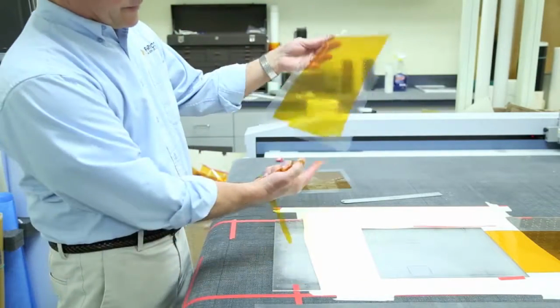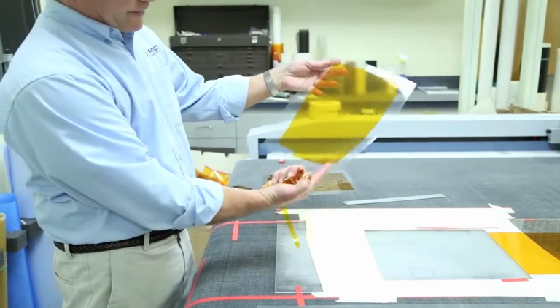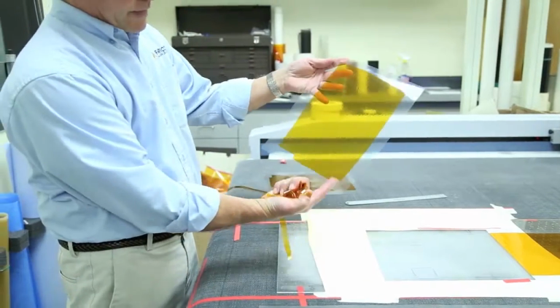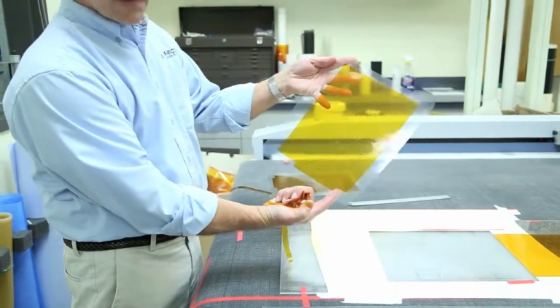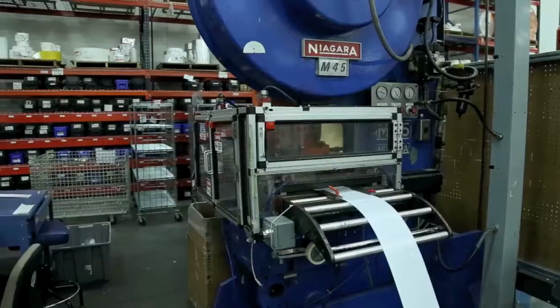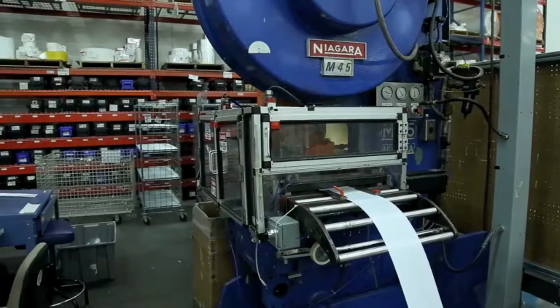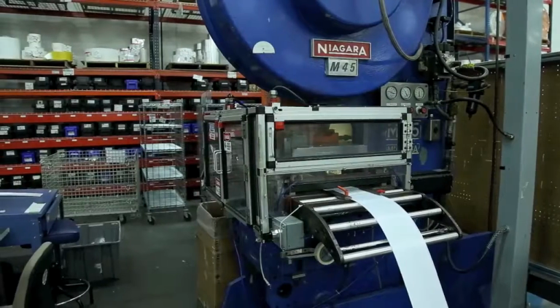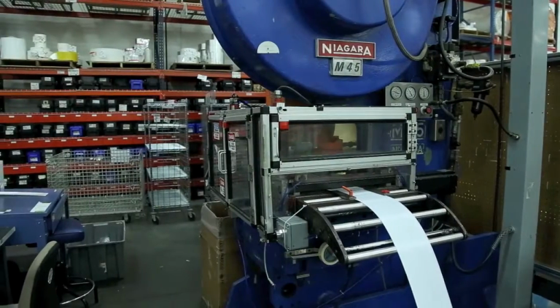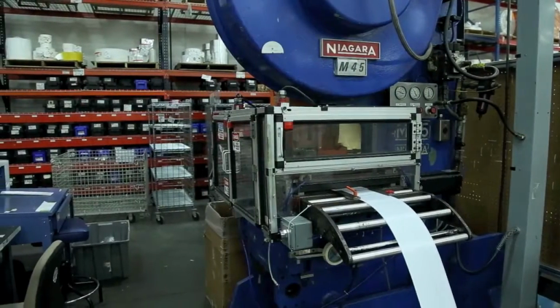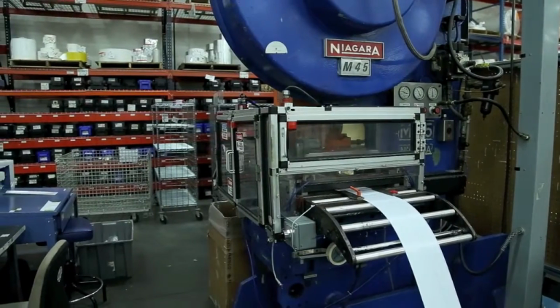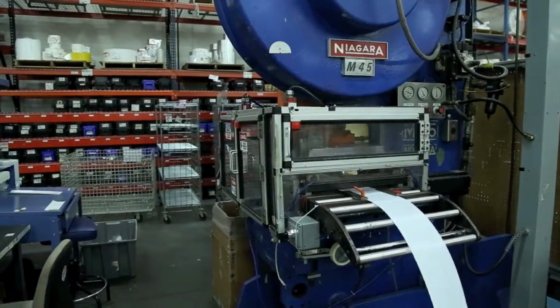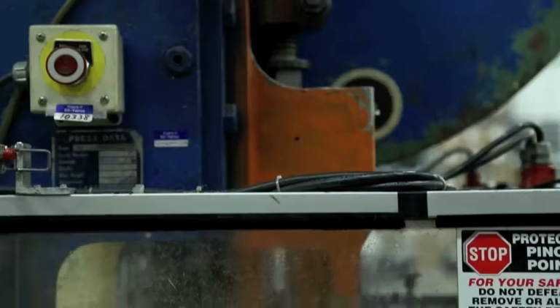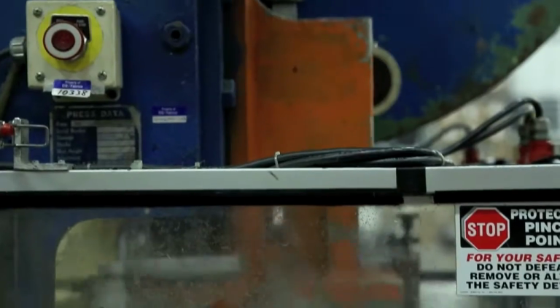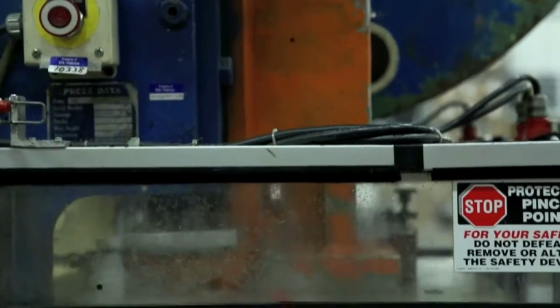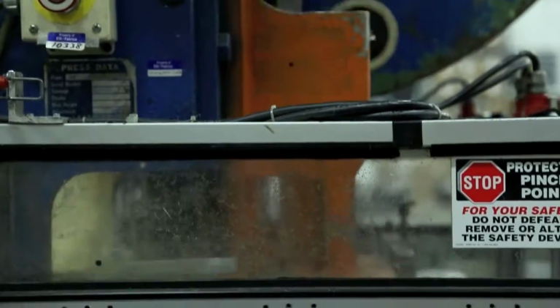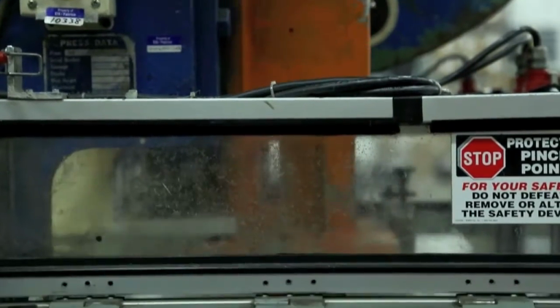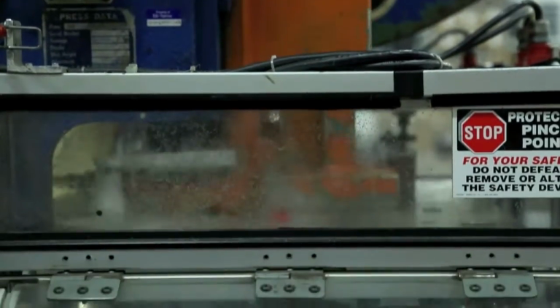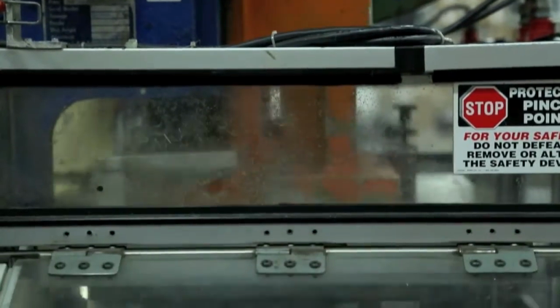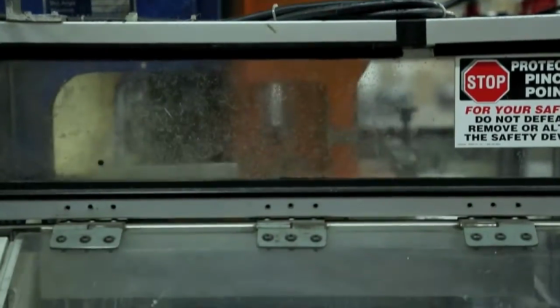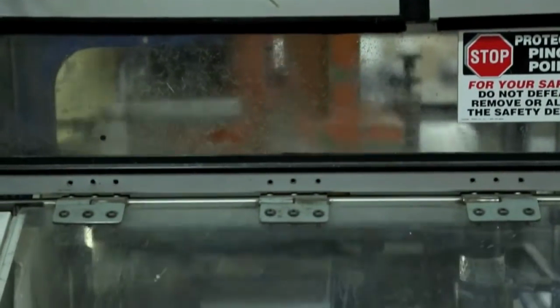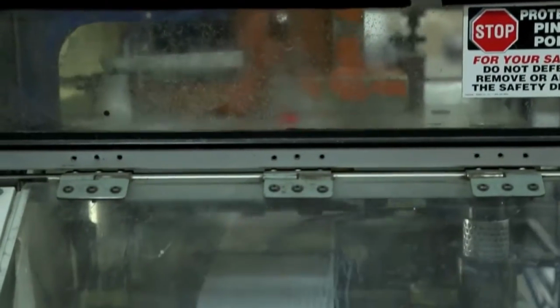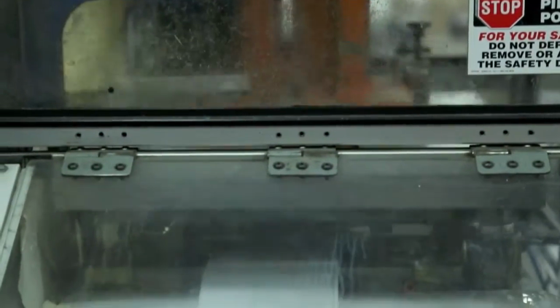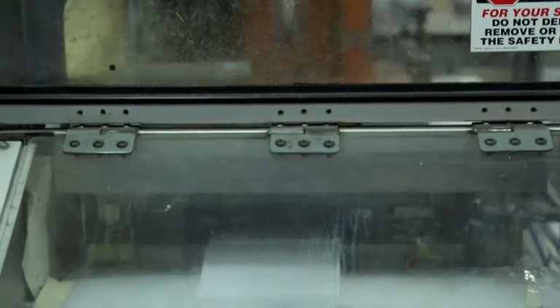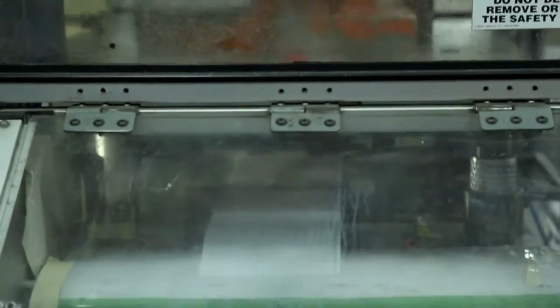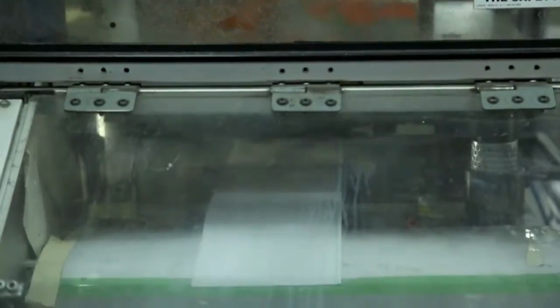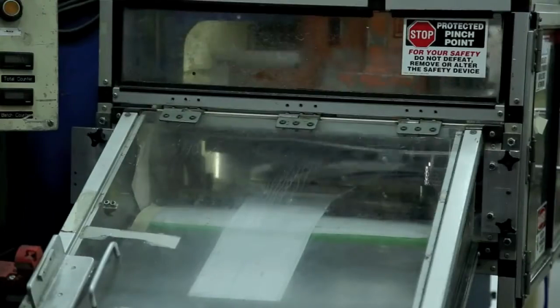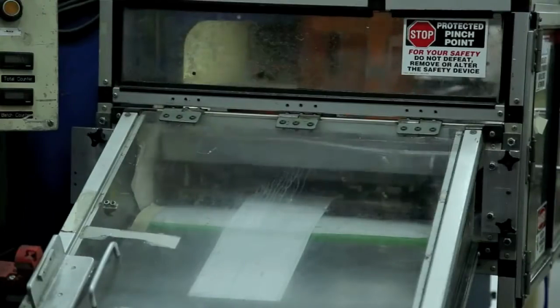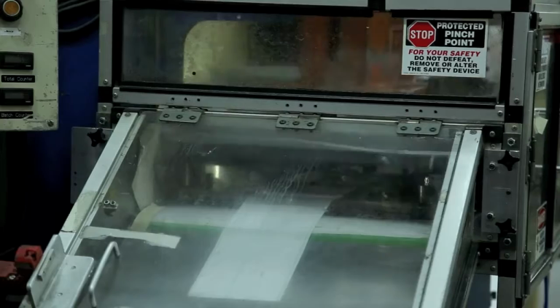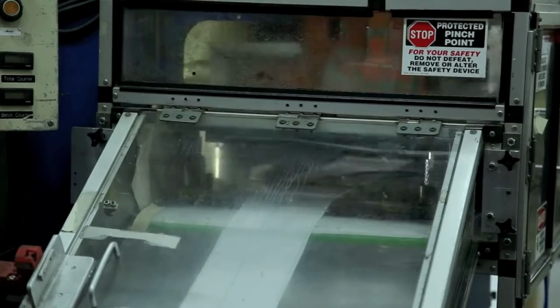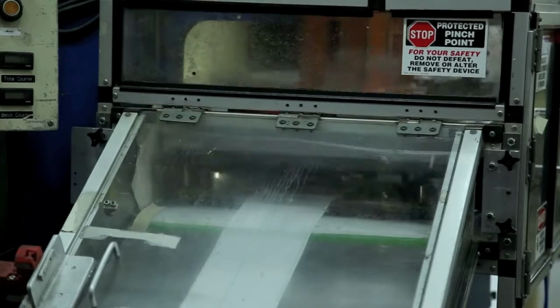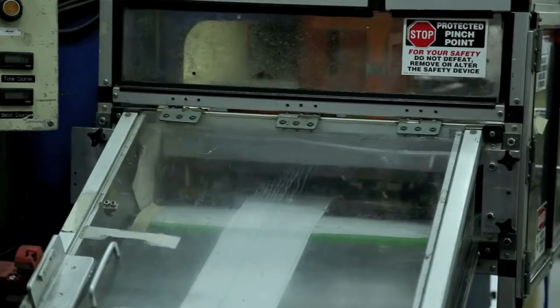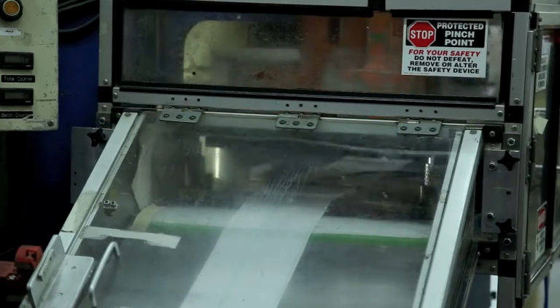This is a 45-ton punch press, and it's used primarily for making parts between 500 and 5,000 parts per order.